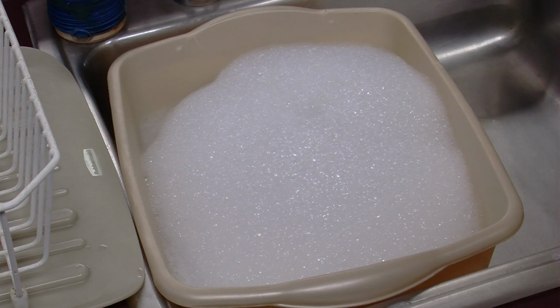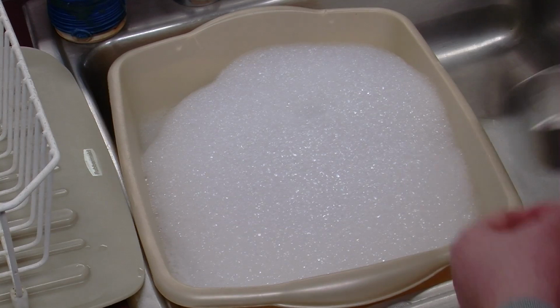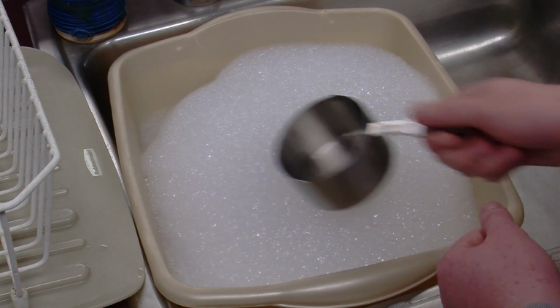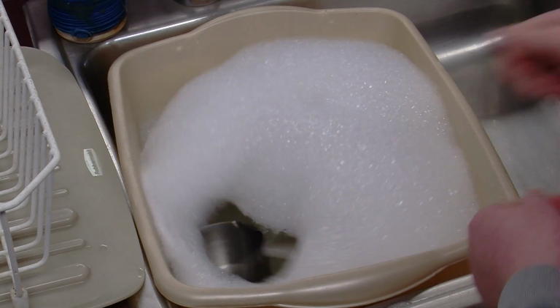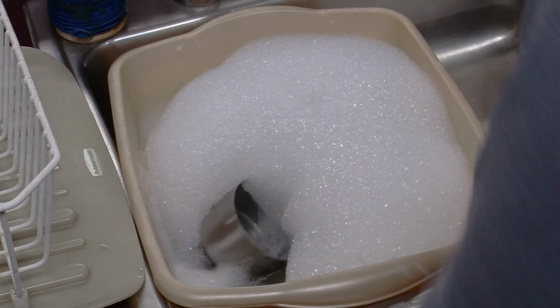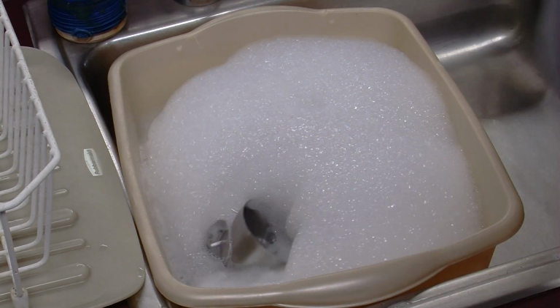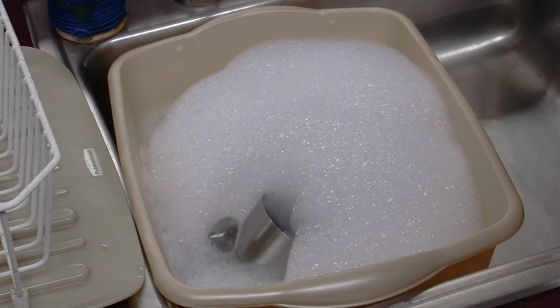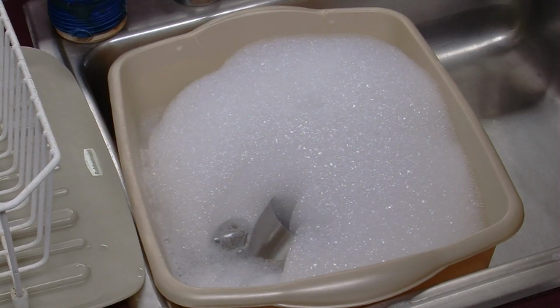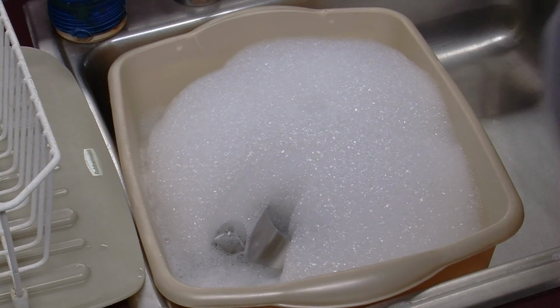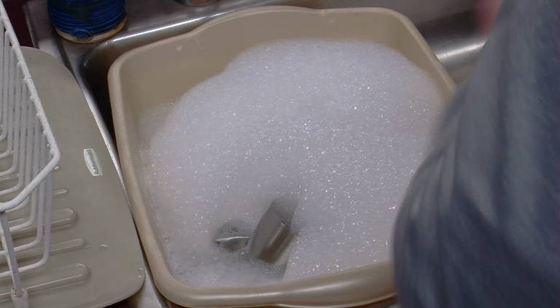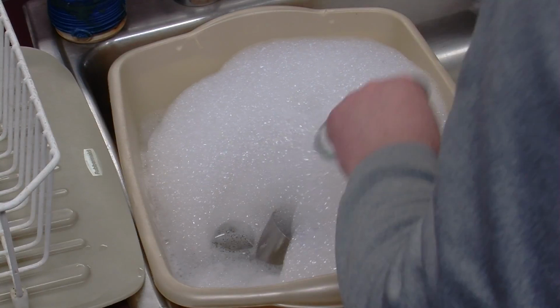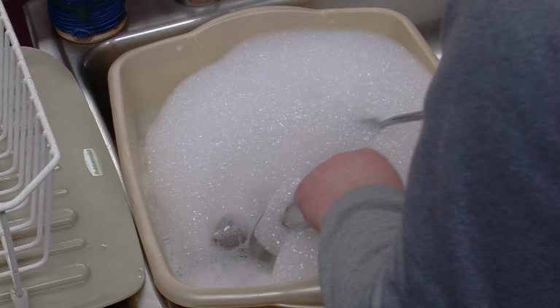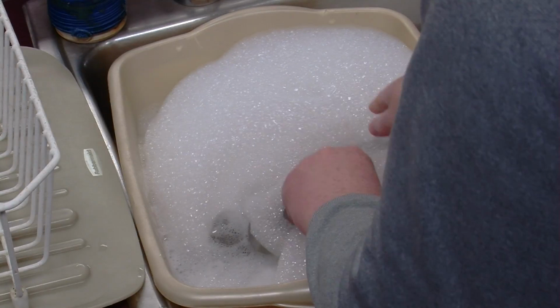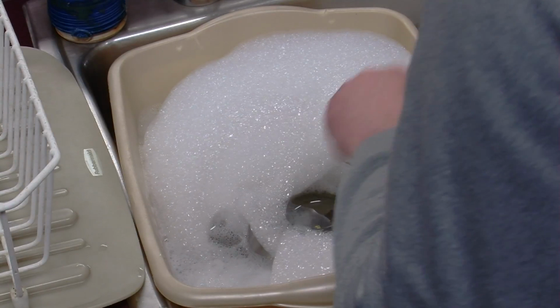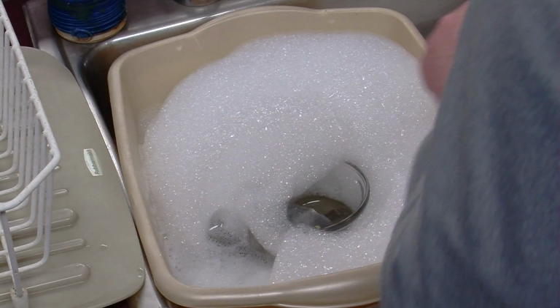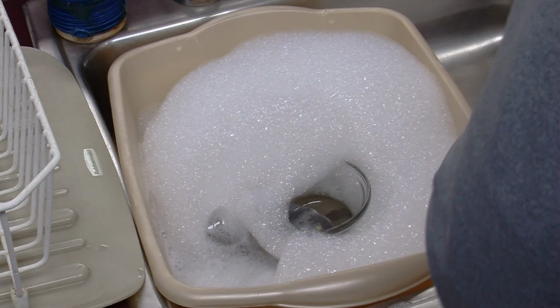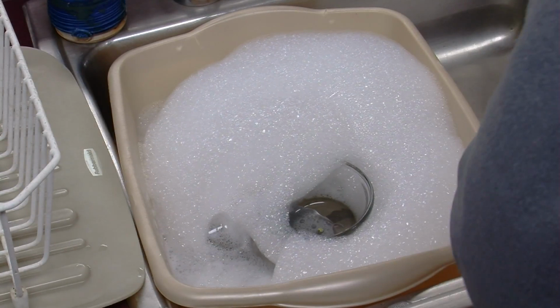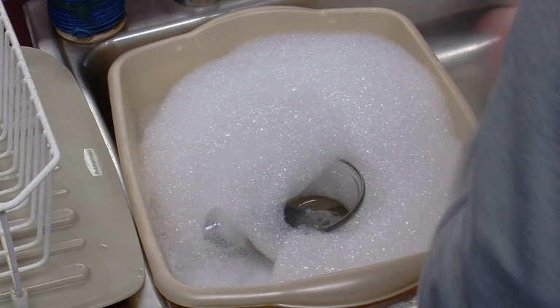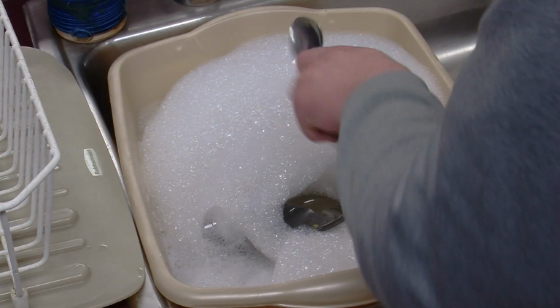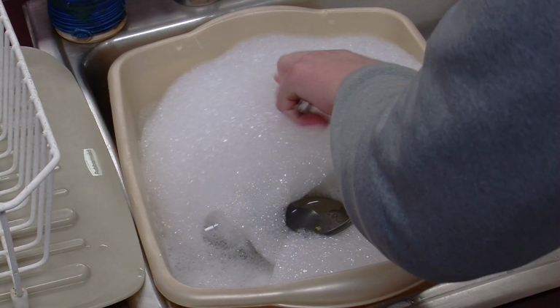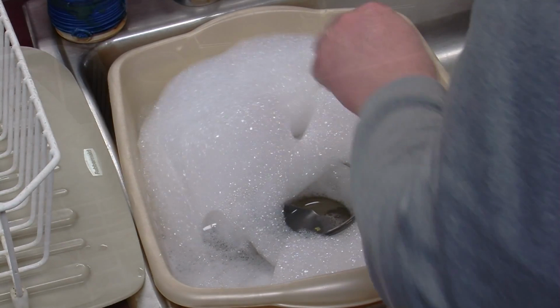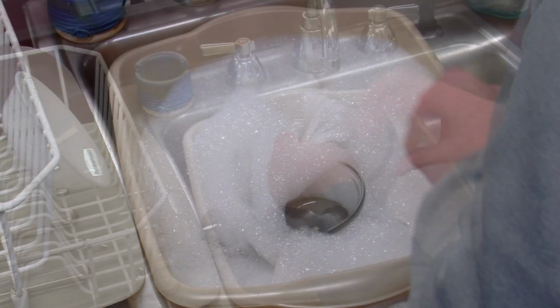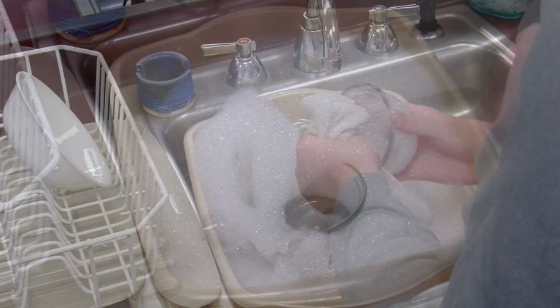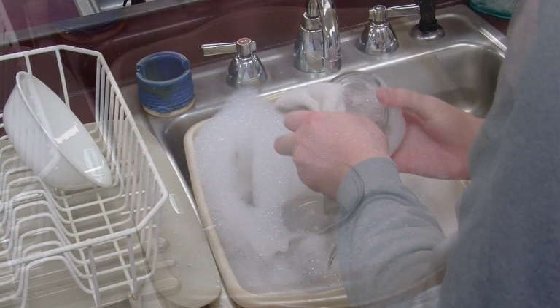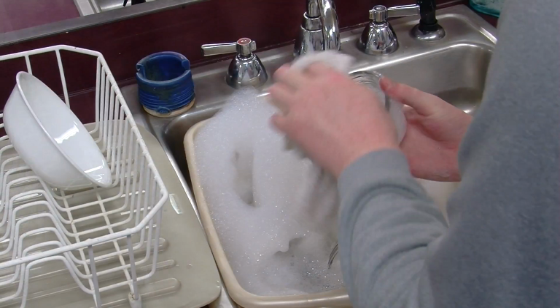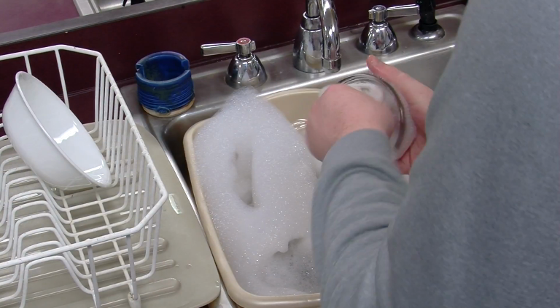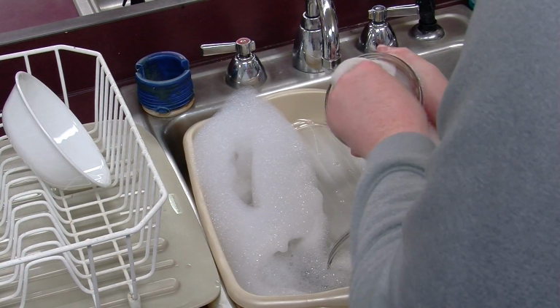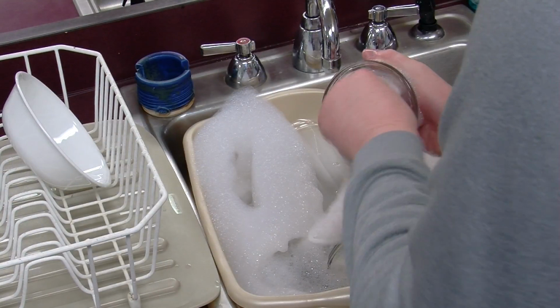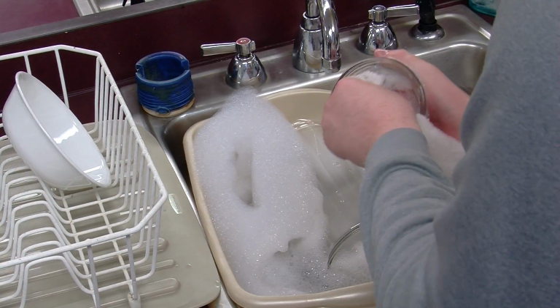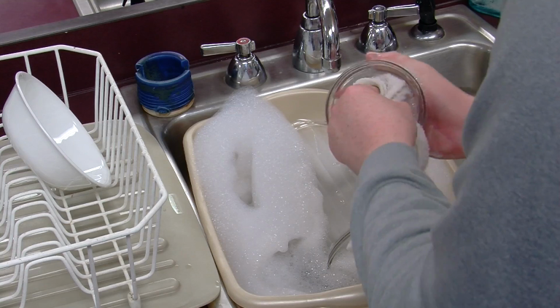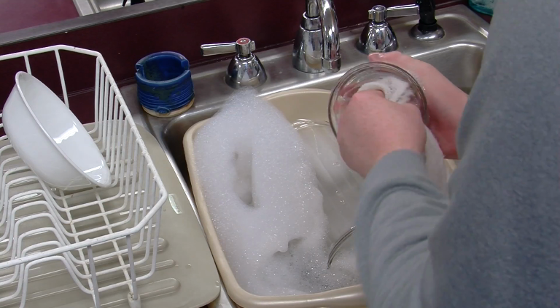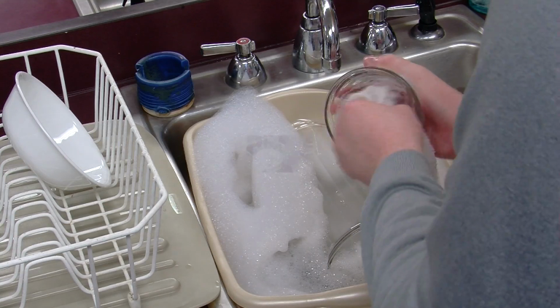Once the bin is filled to your desired amount, you can put your dirty dishes into the wash bin. Using a wash cloth, scrub the dish you want to clean.